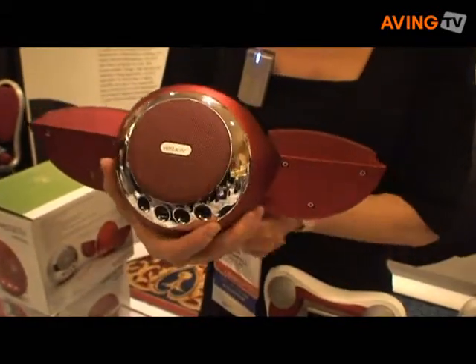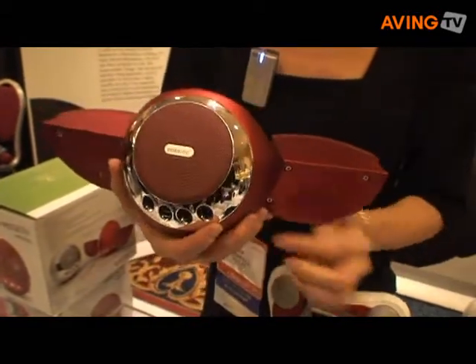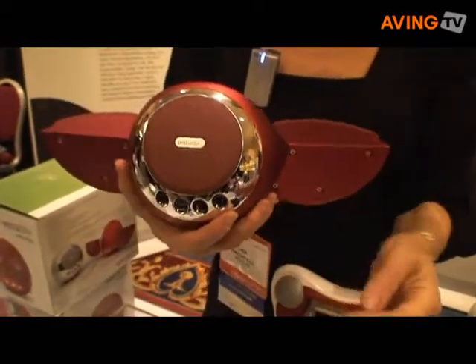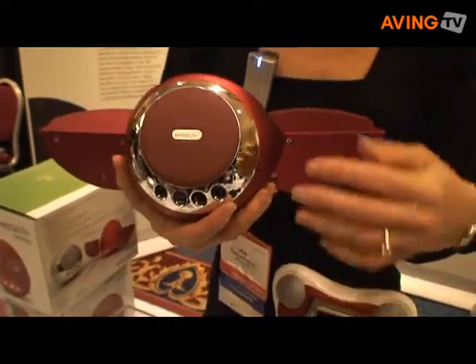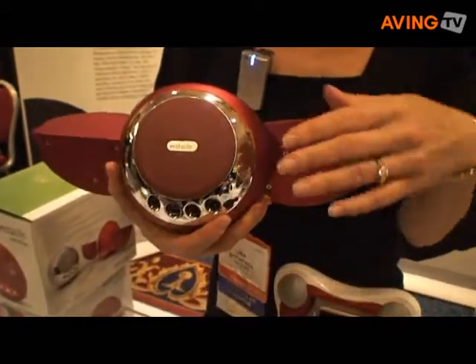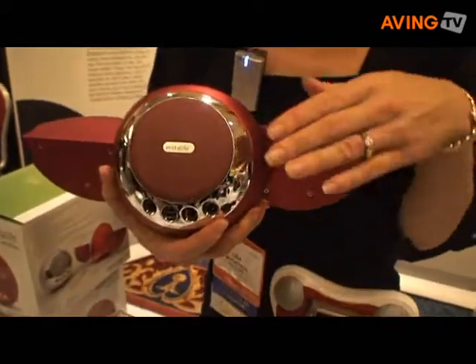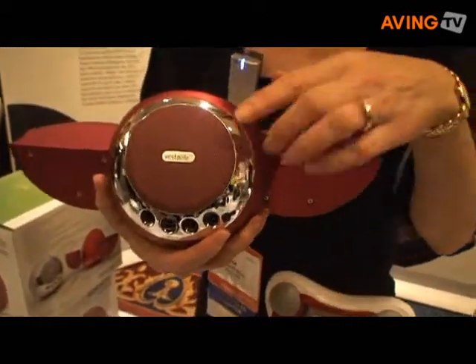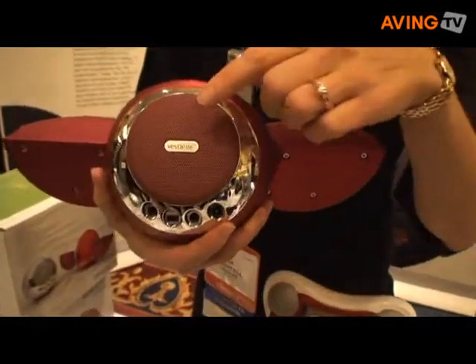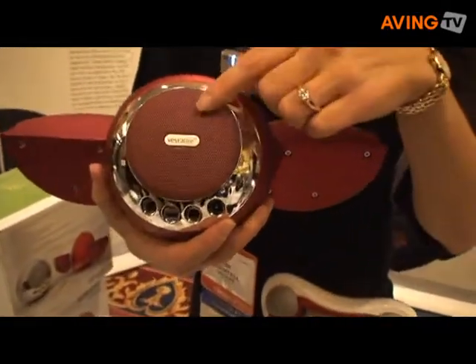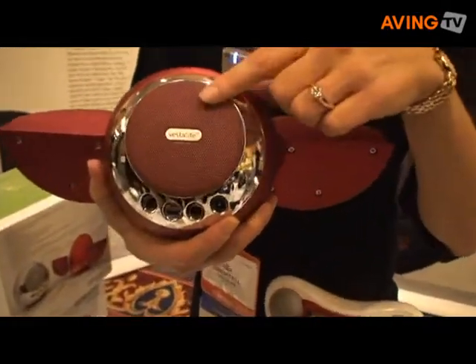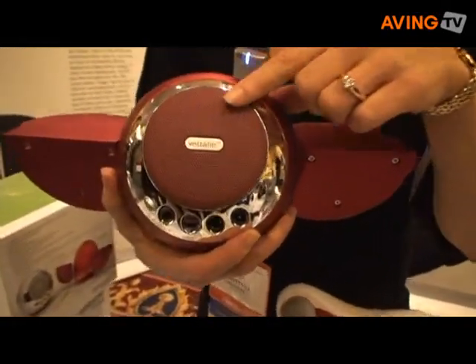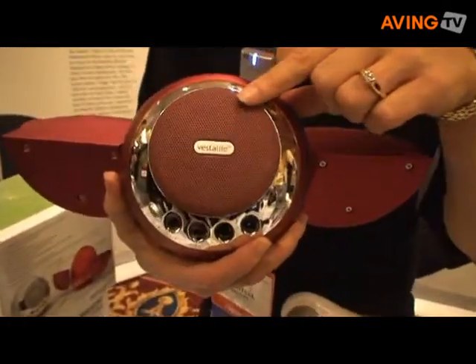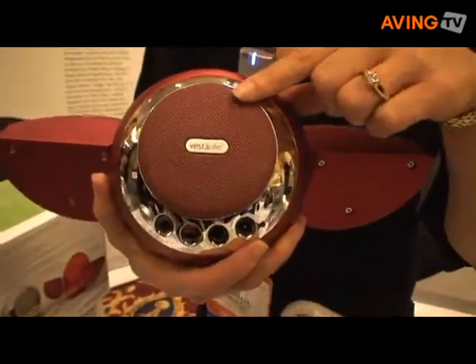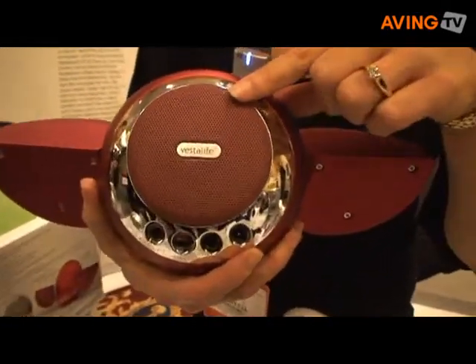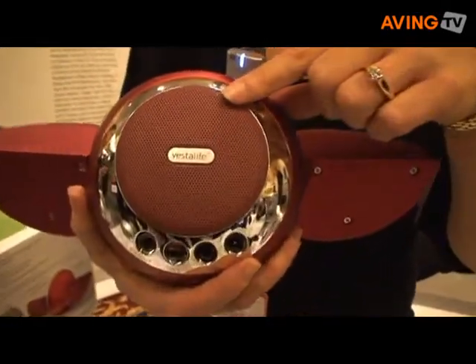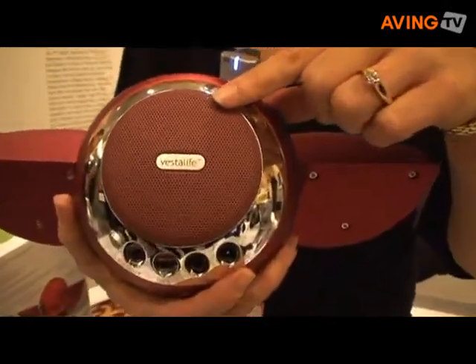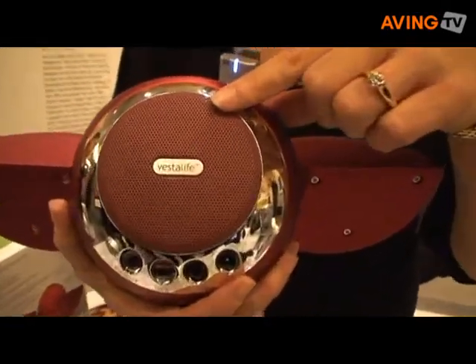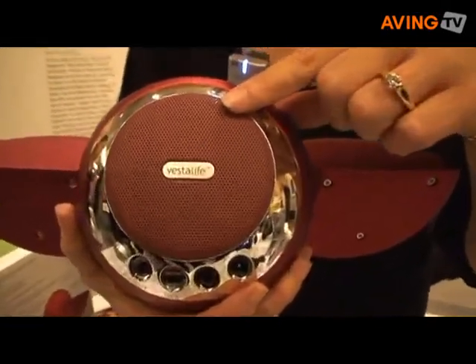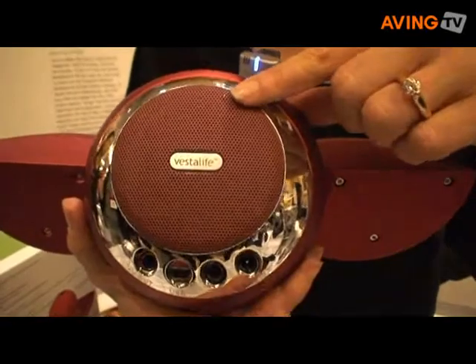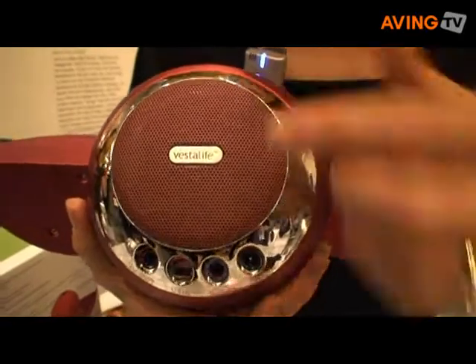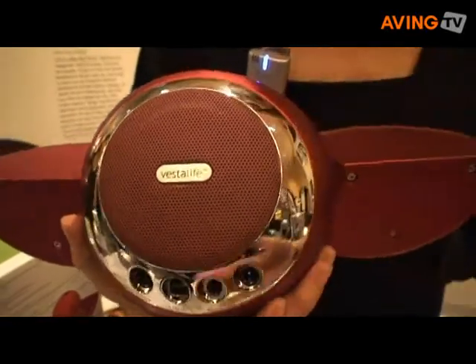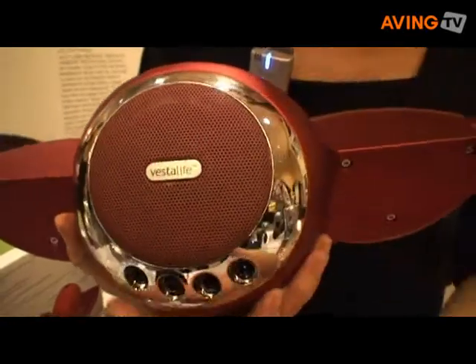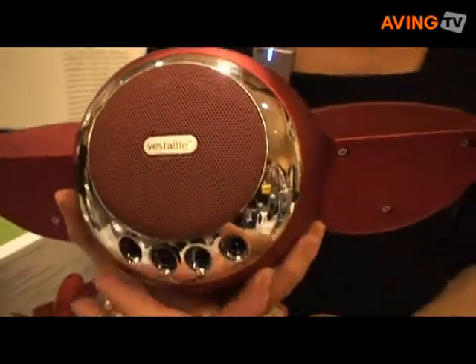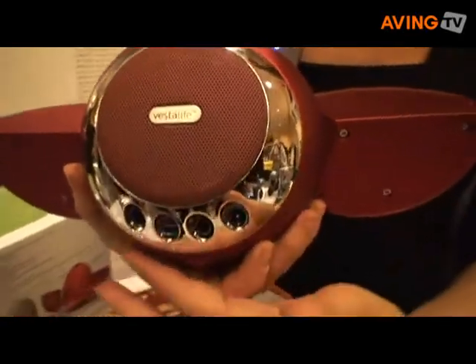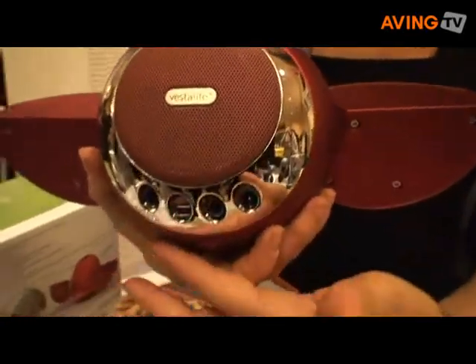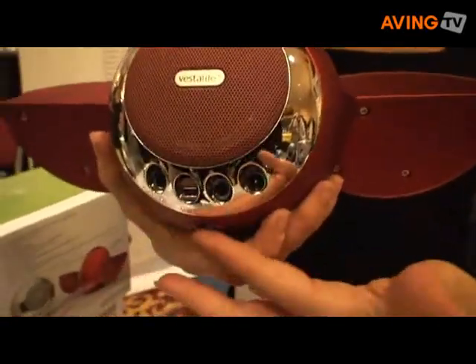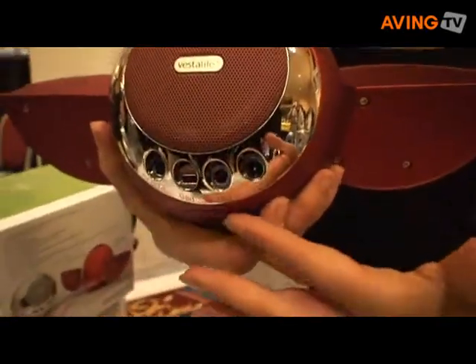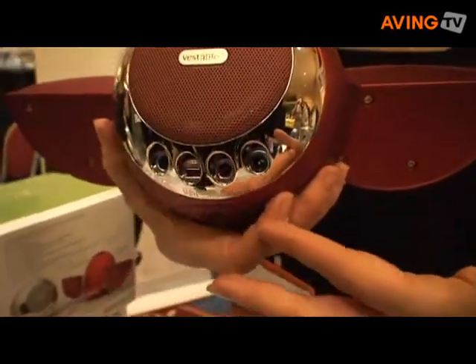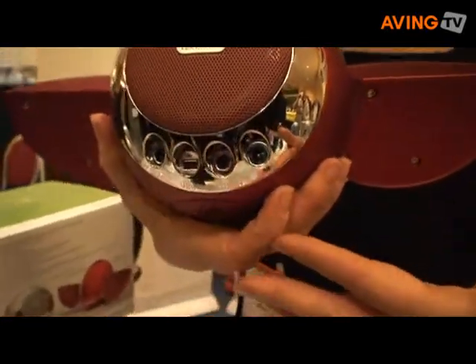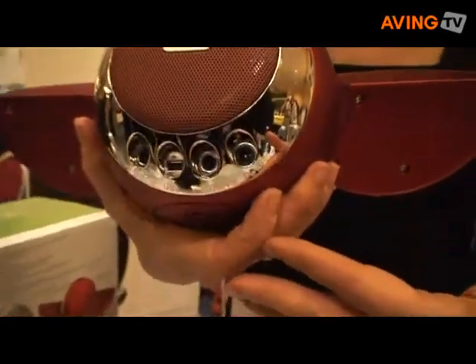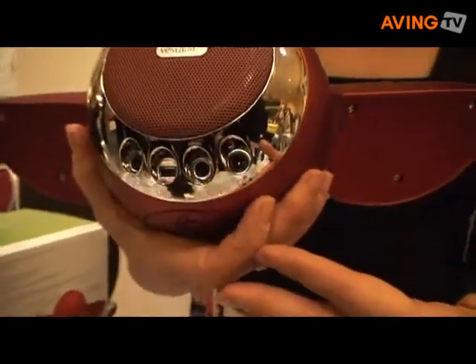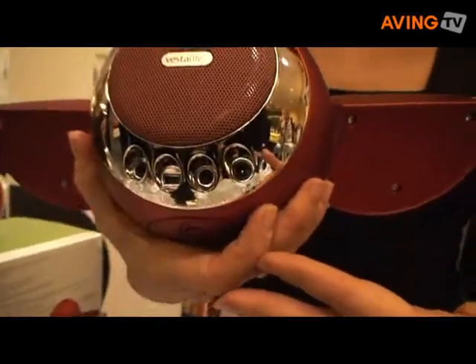With the 2.1 system, there's a subwoofer on the back, as well as all of your inputs and outputs.